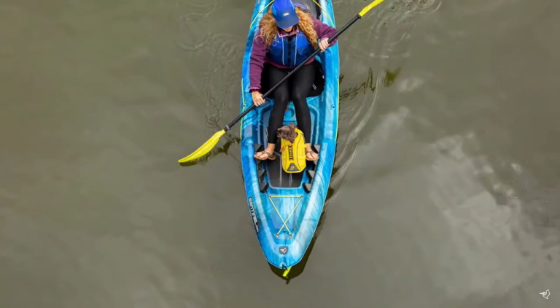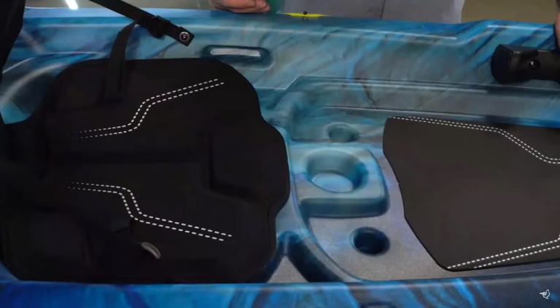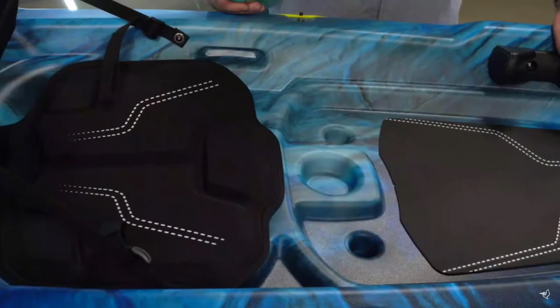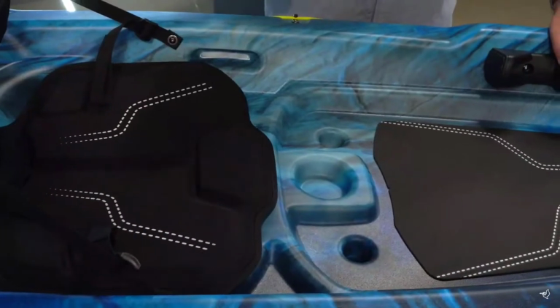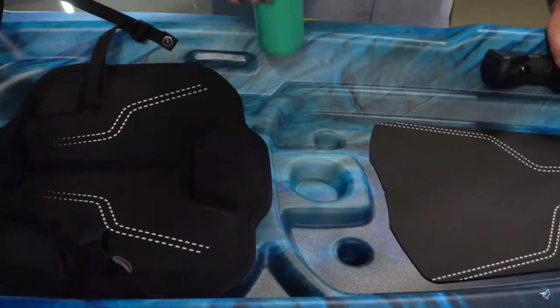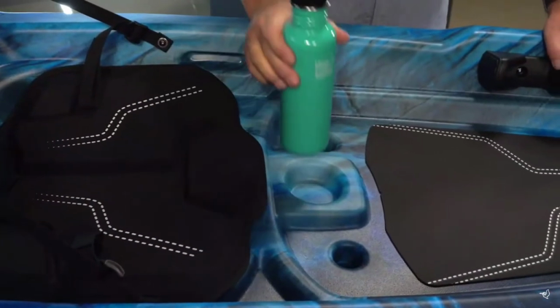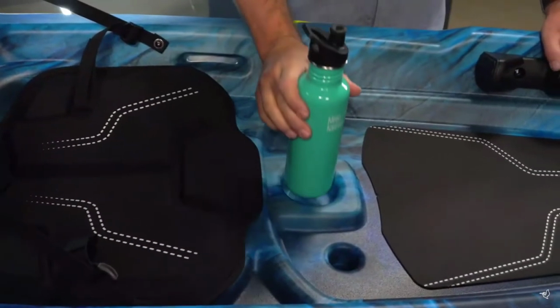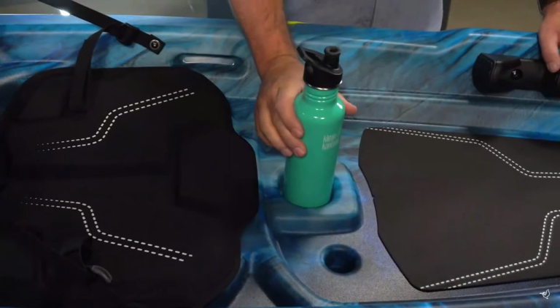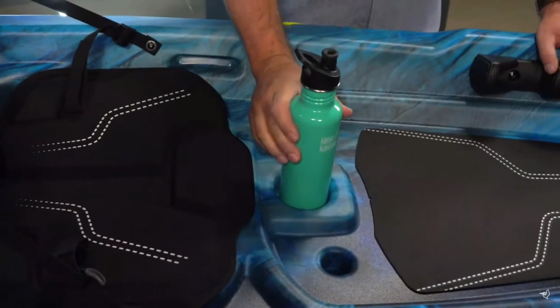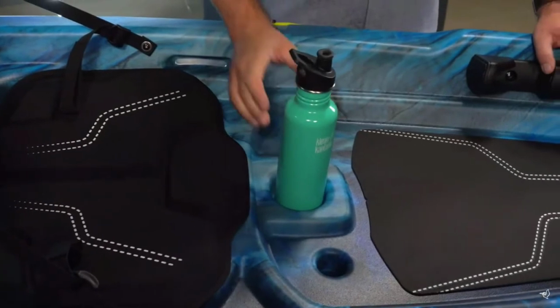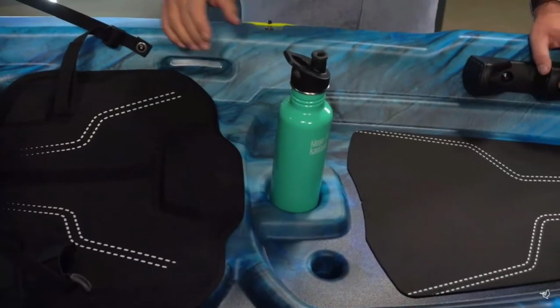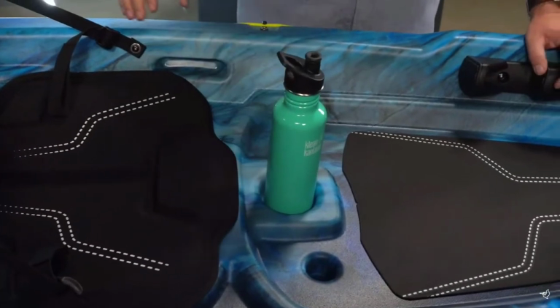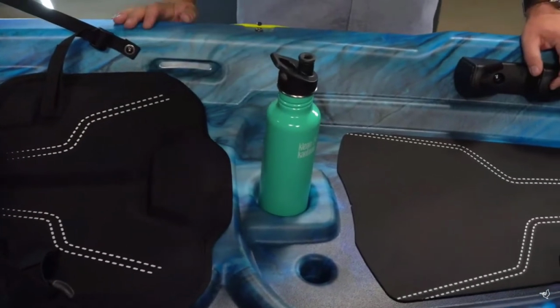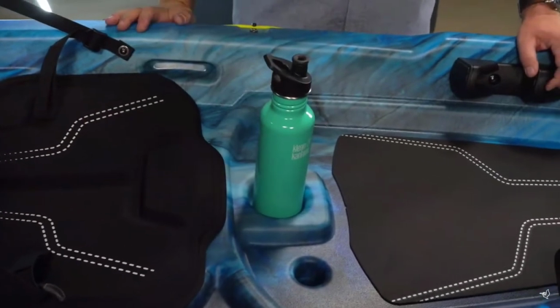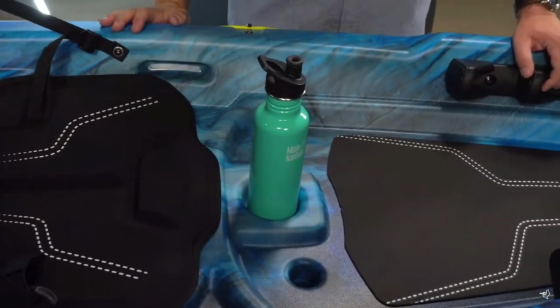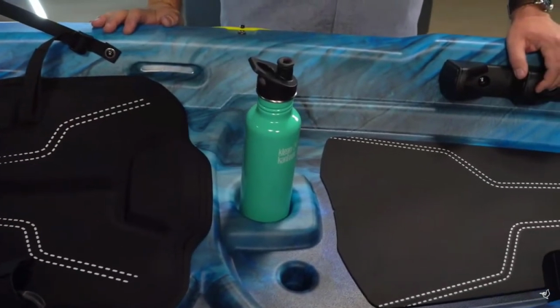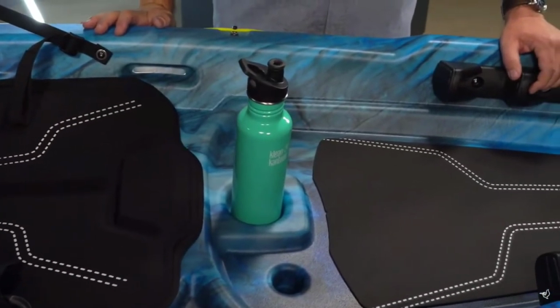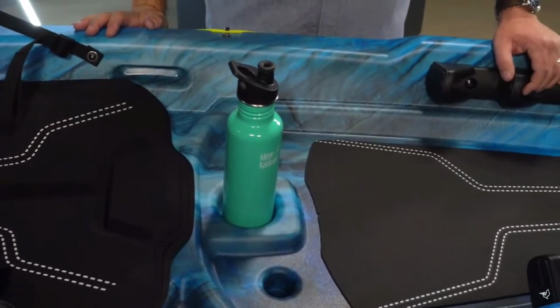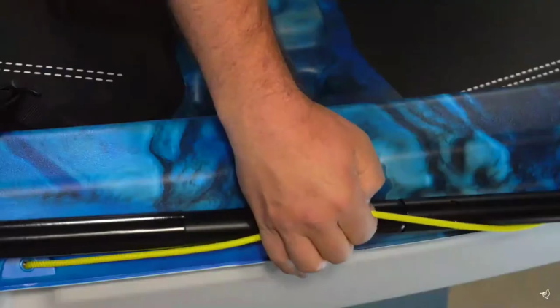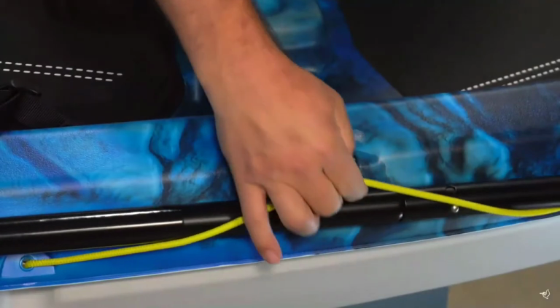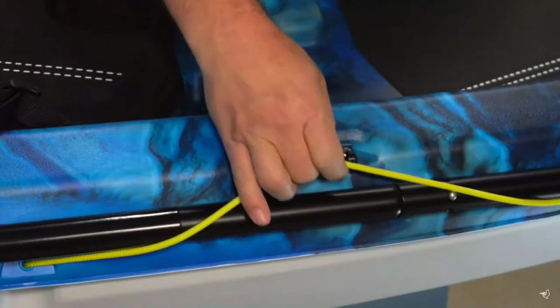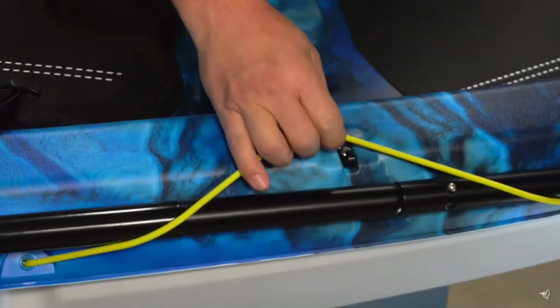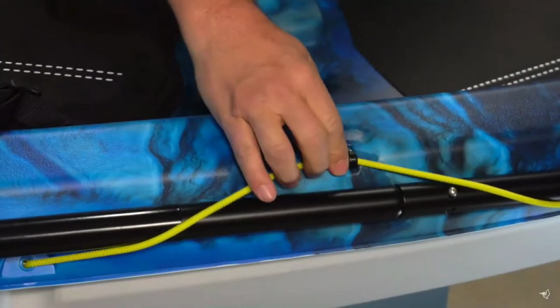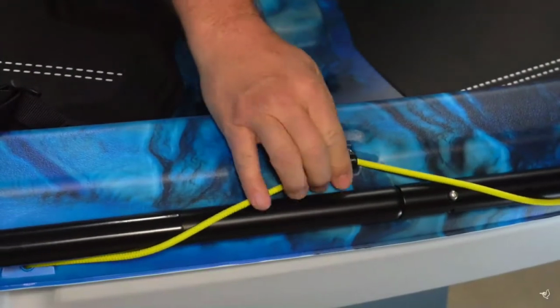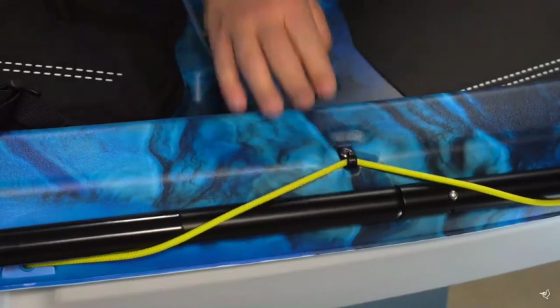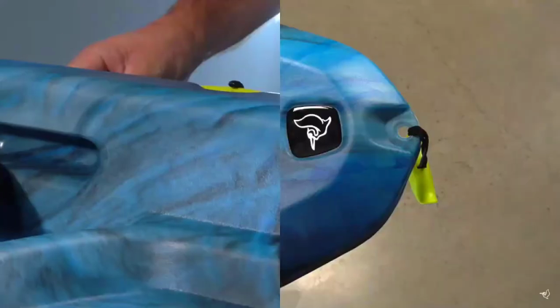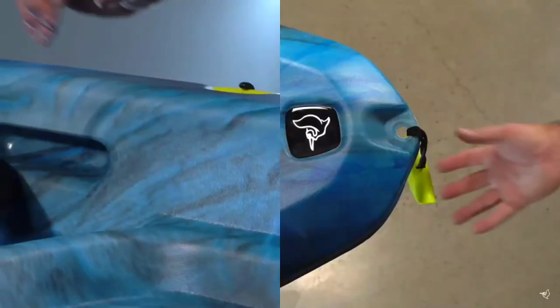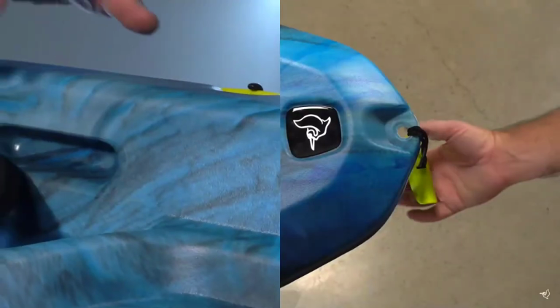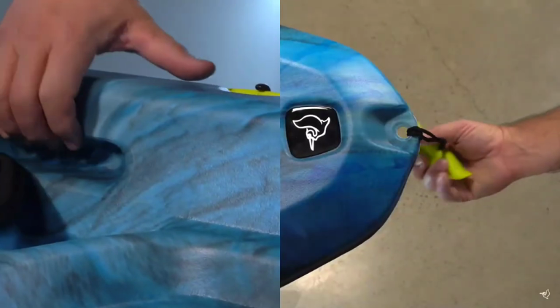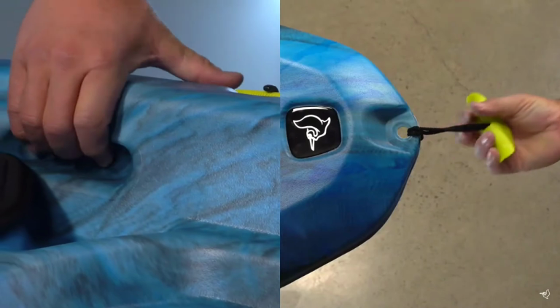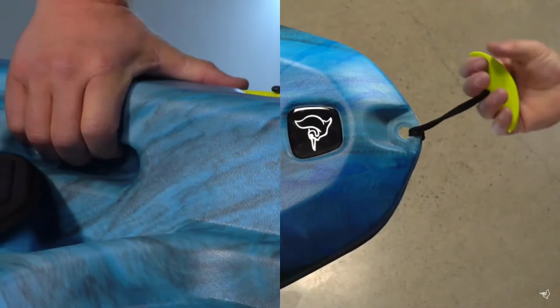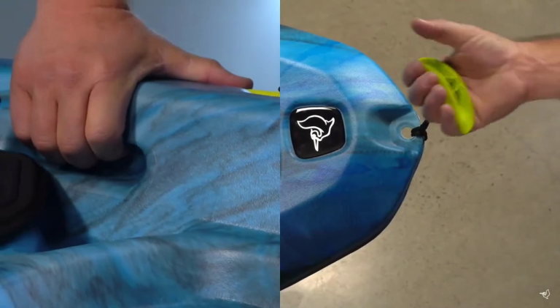The Sentinel 100X also comes equipped with a molded-in bottle holder, two paddle tie-downs, and convenient carry handles.